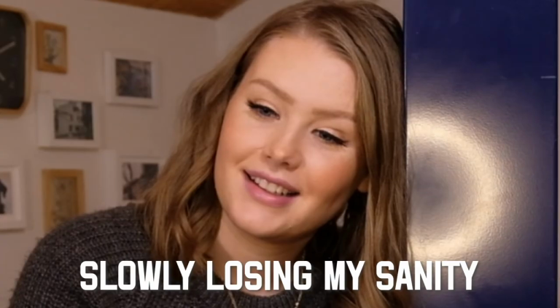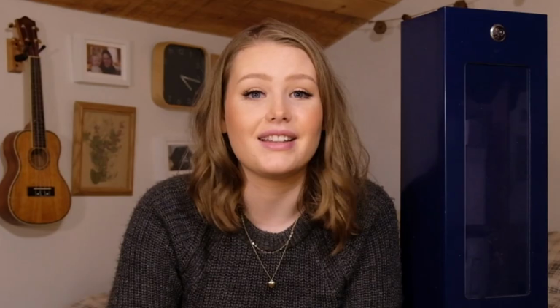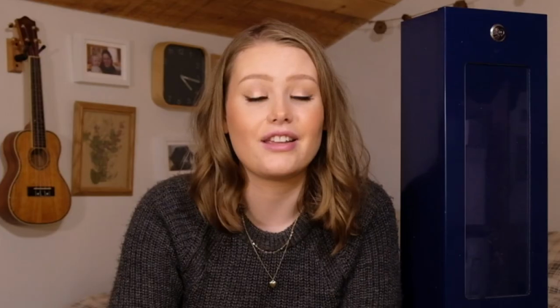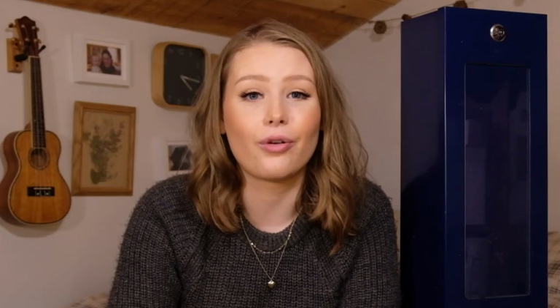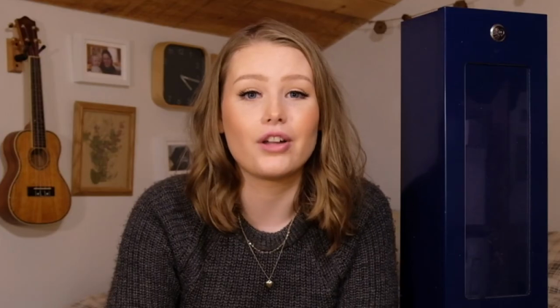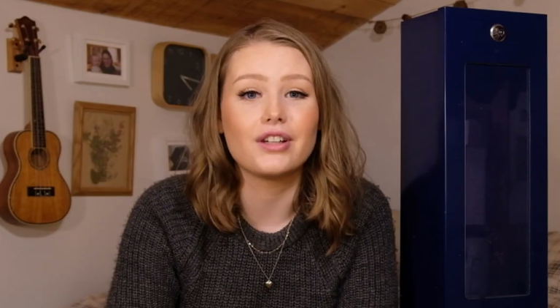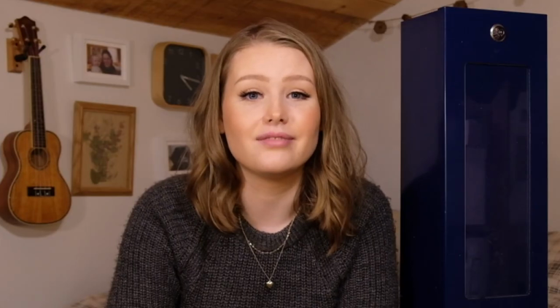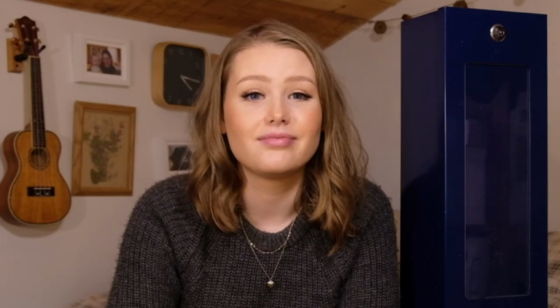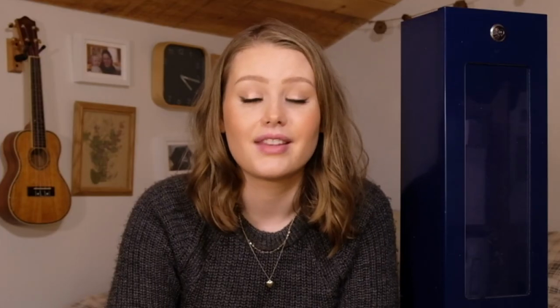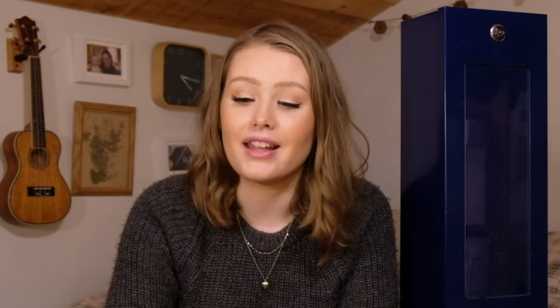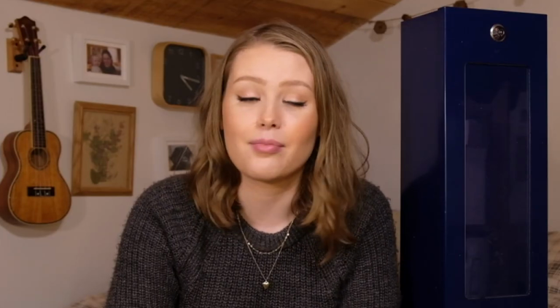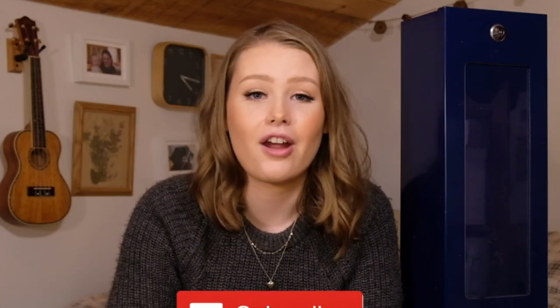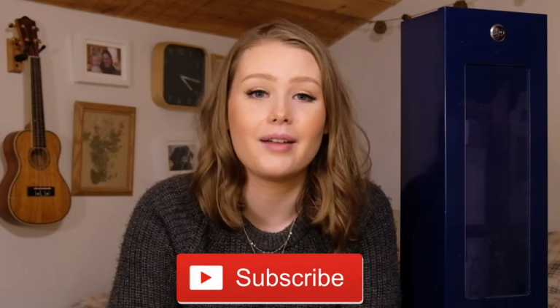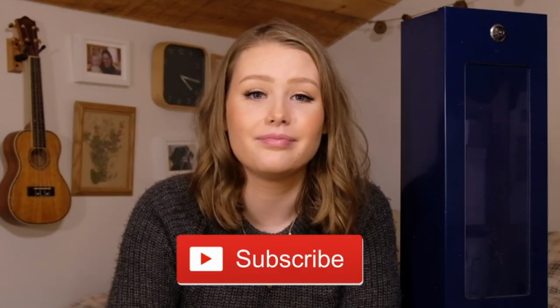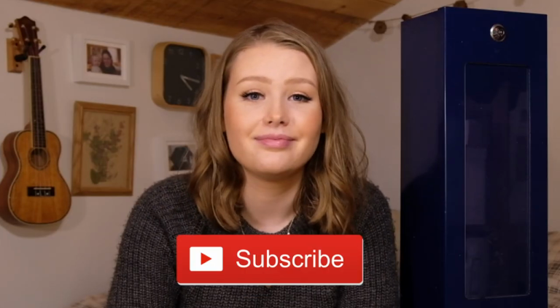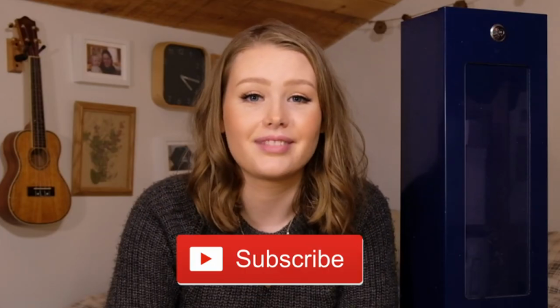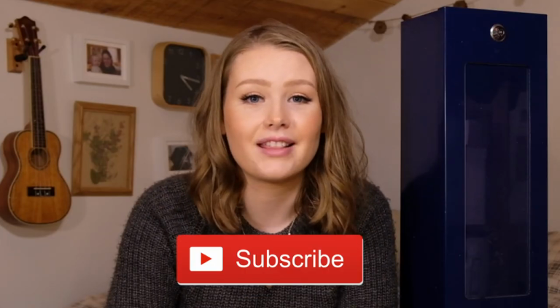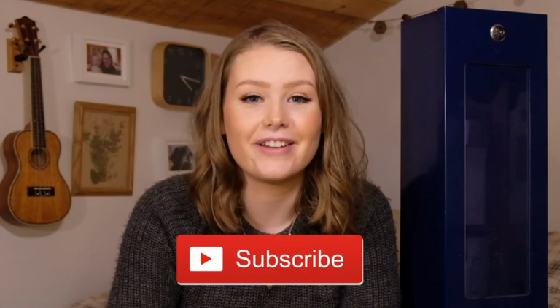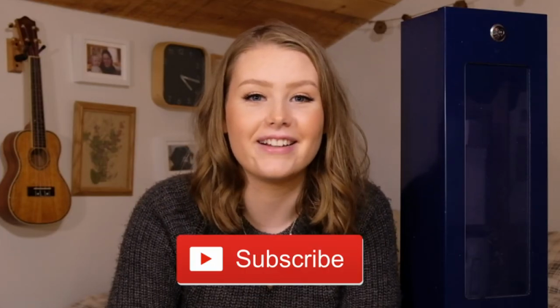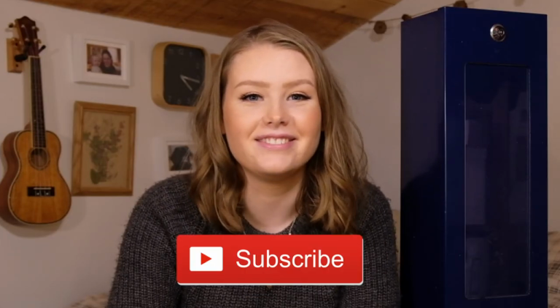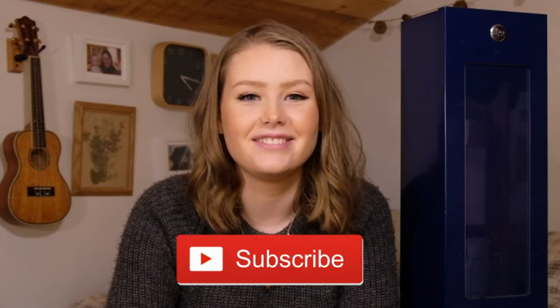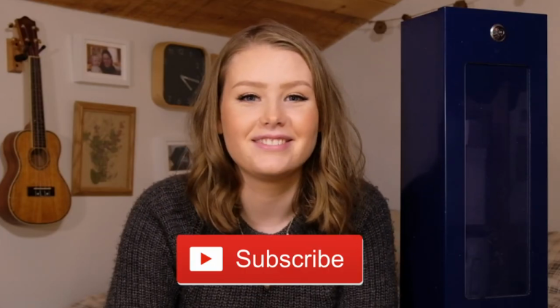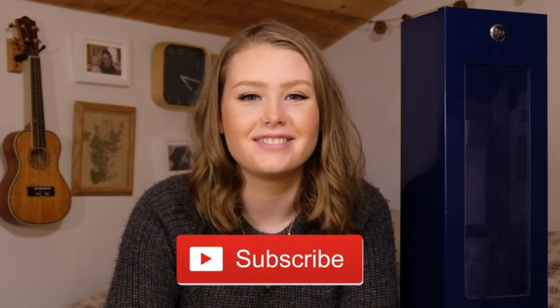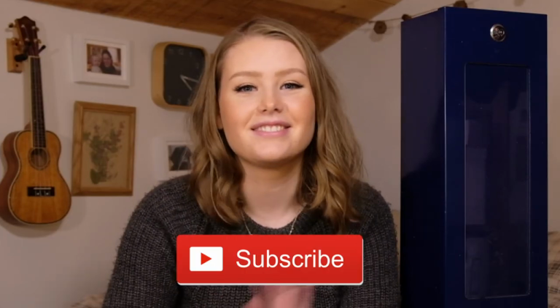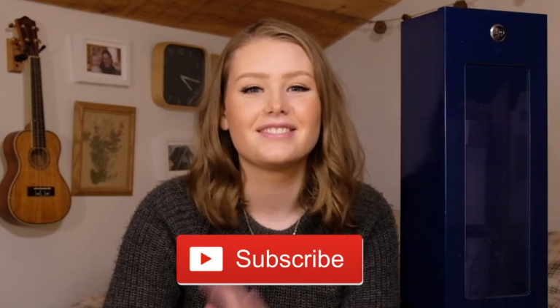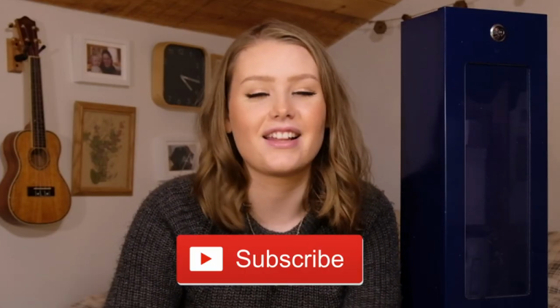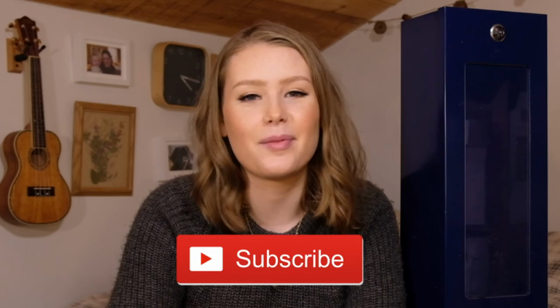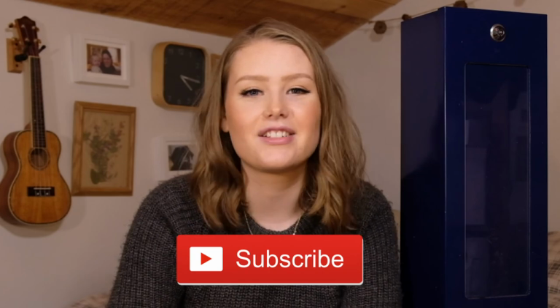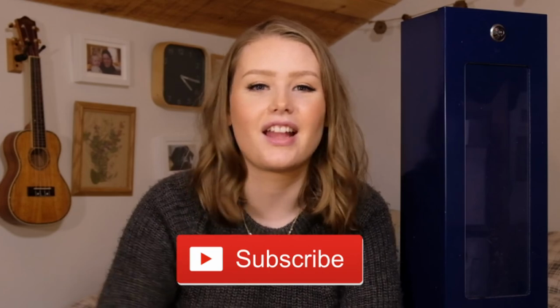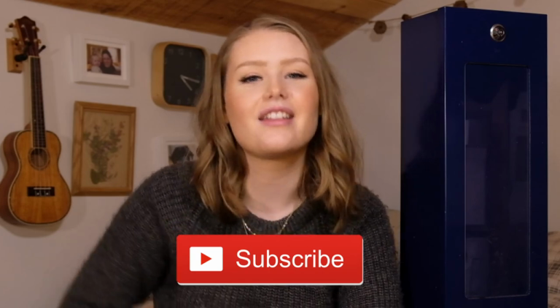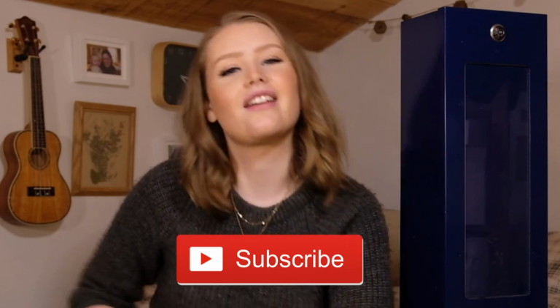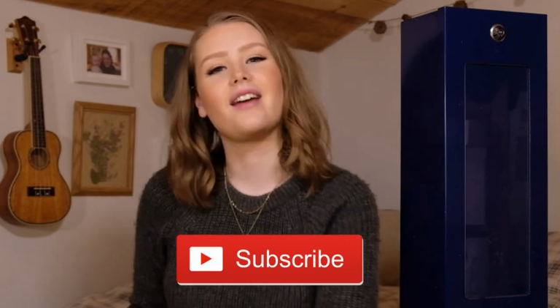Thank you for watching. Hit subscribe, like the video. Thanks so much — I'll see you next time.